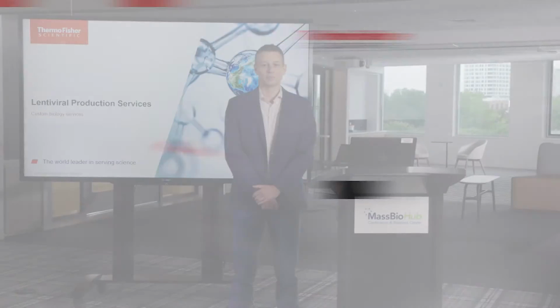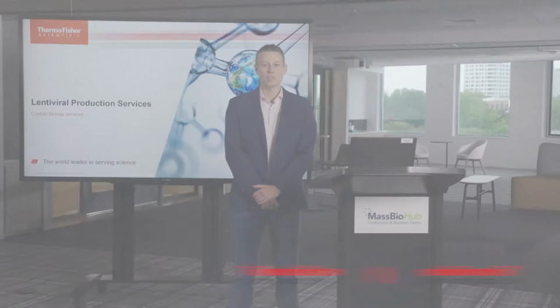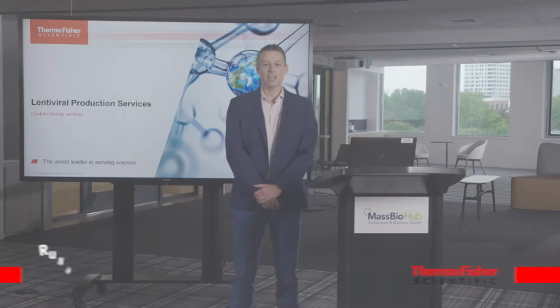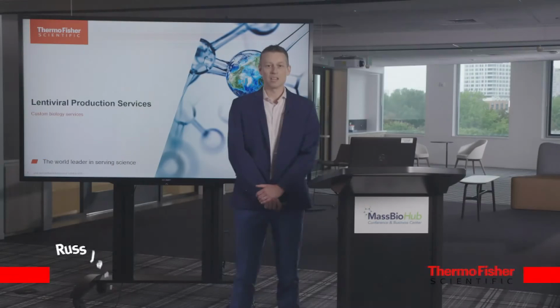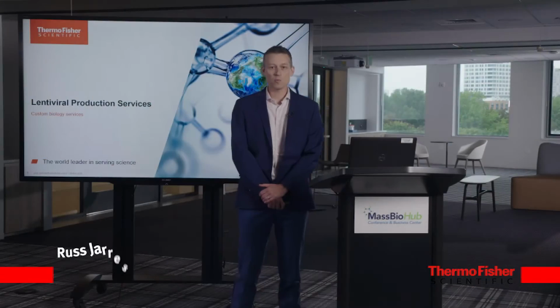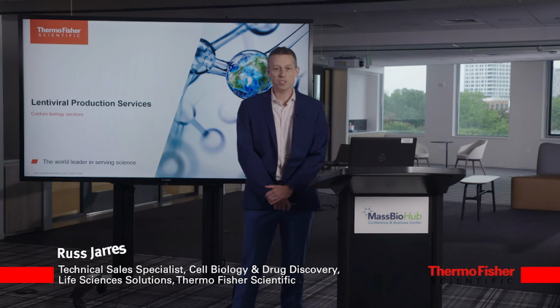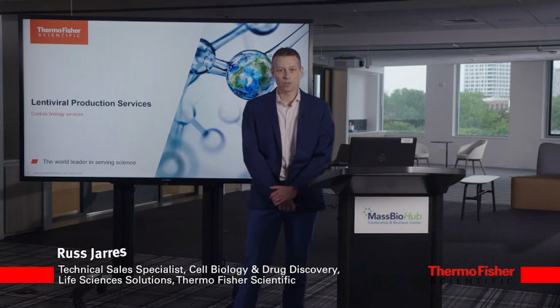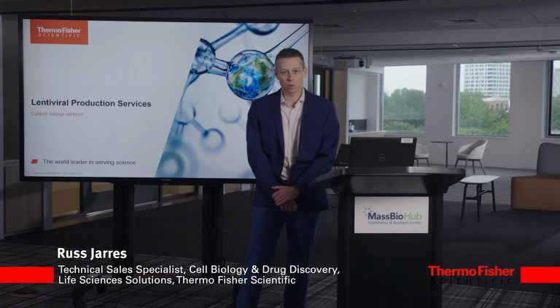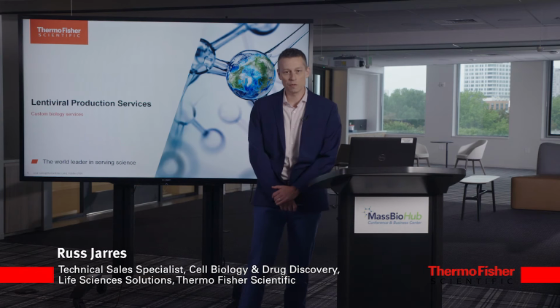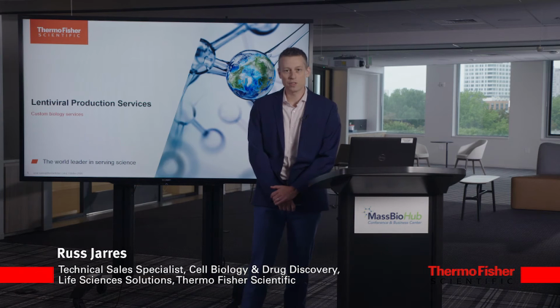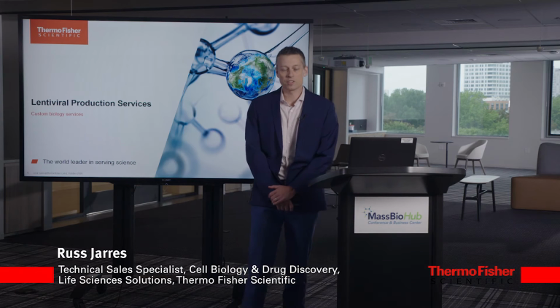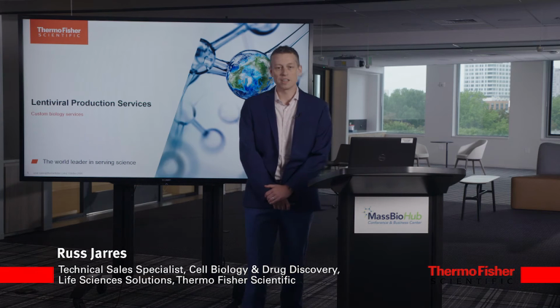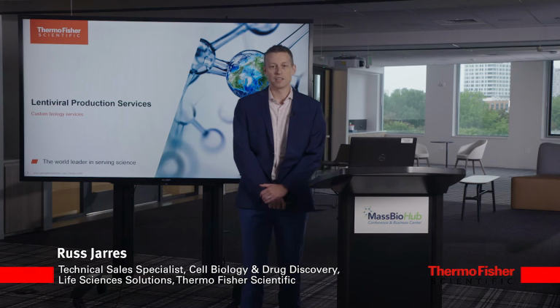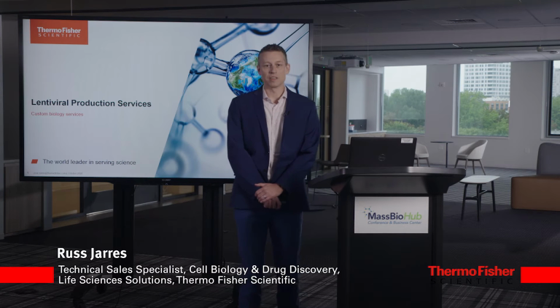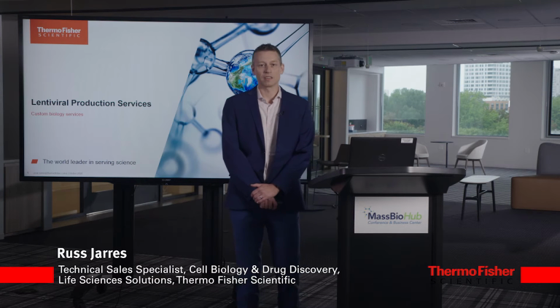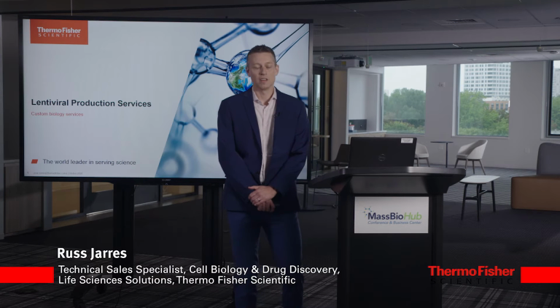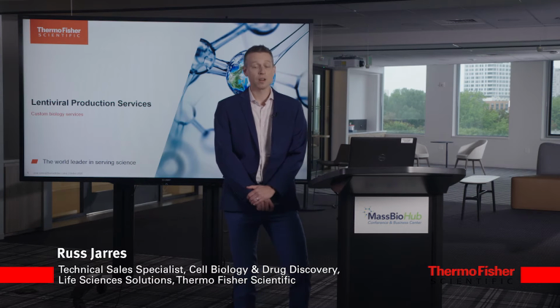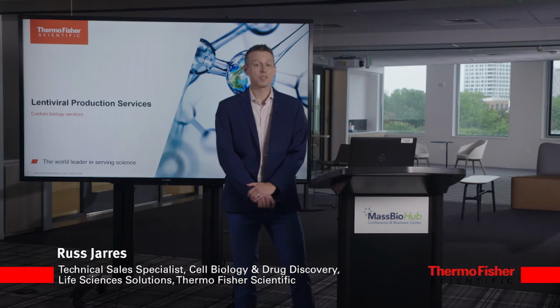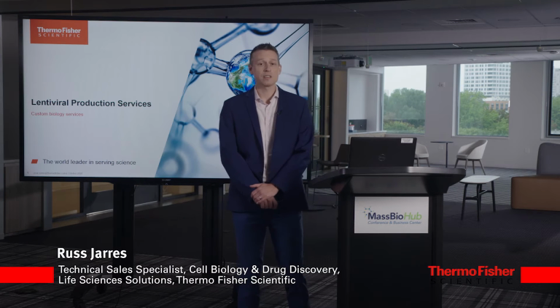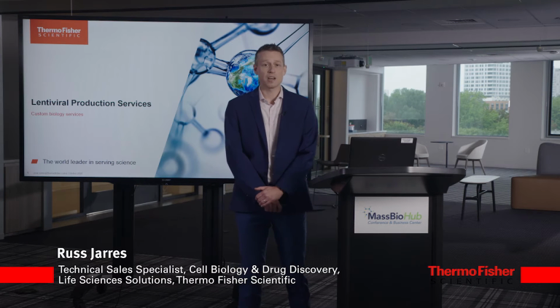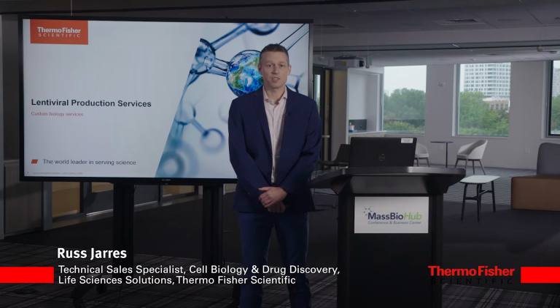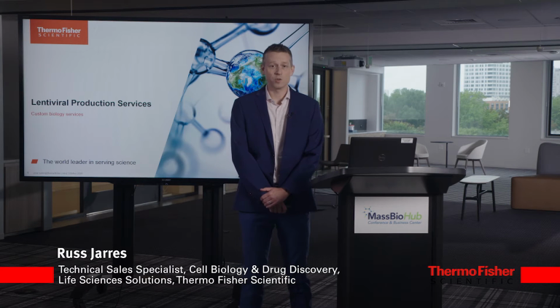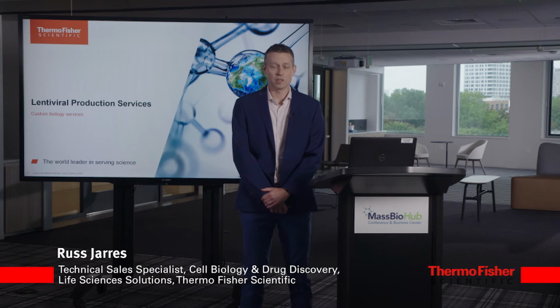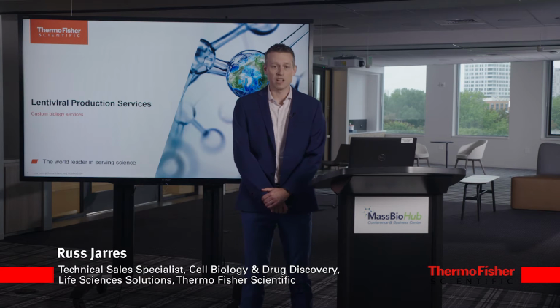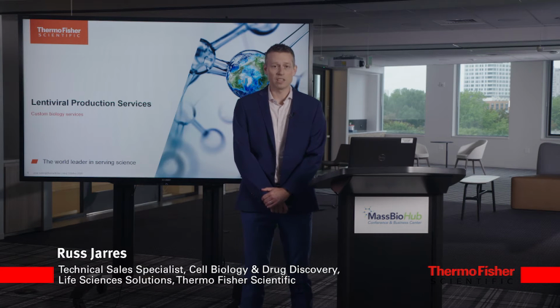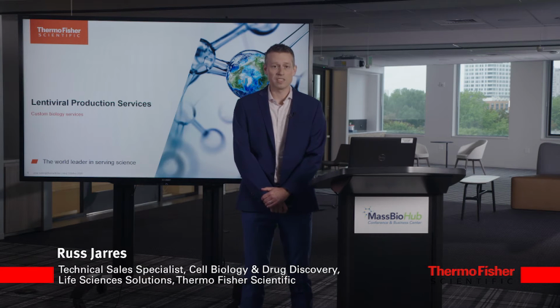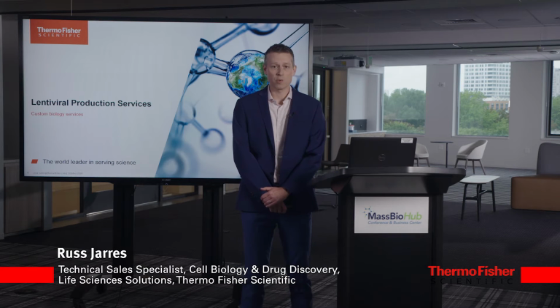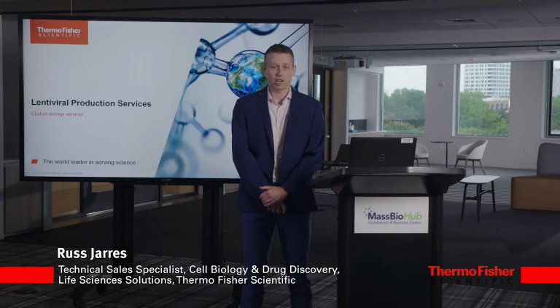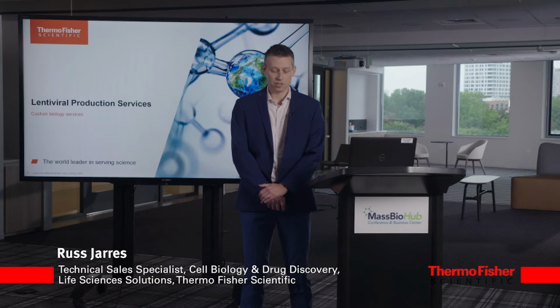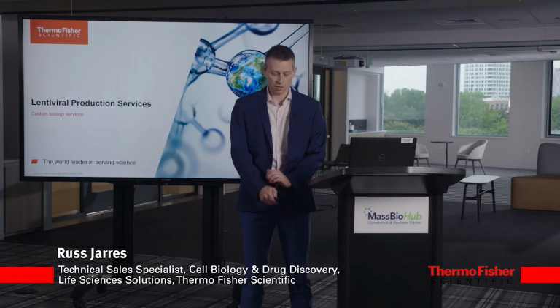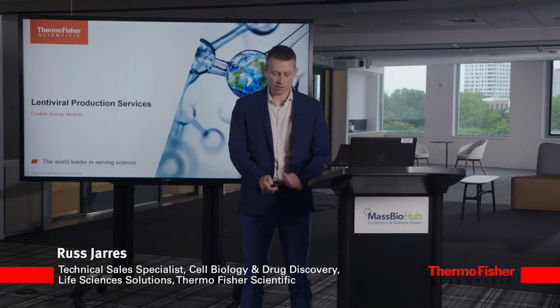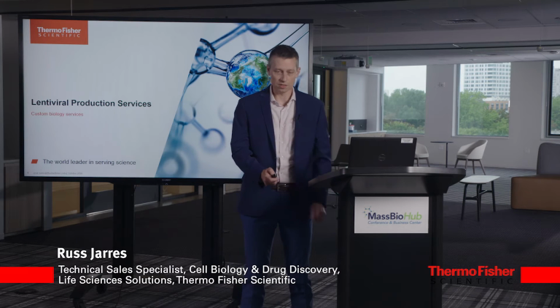Hi, I'm Russ with Thermo Fisher Scientific, here today to talk to you about our Lenti production services.